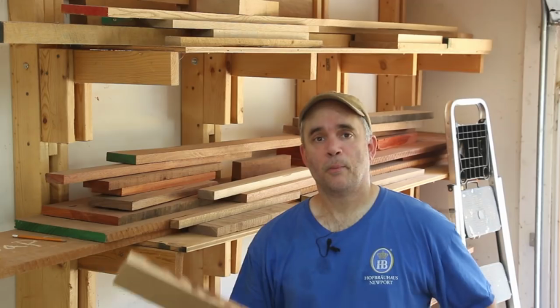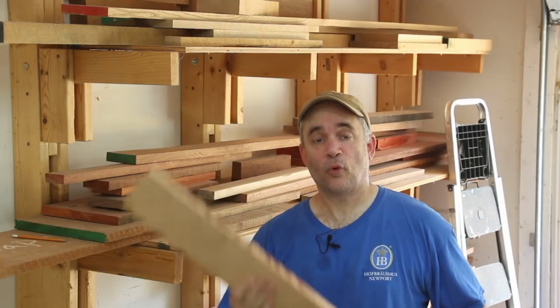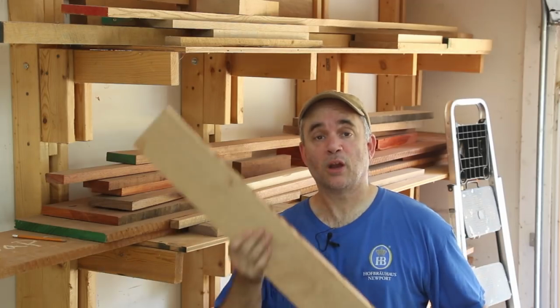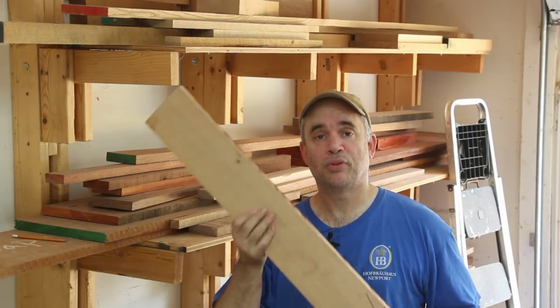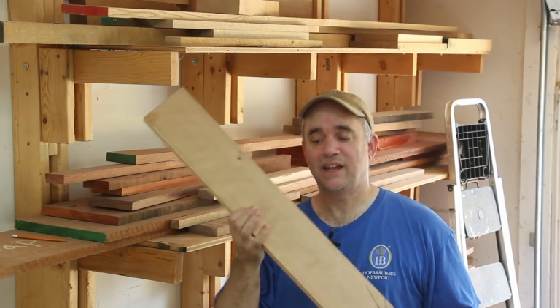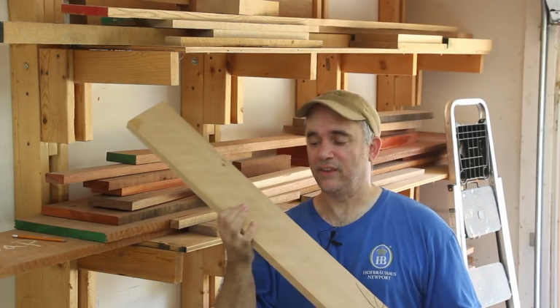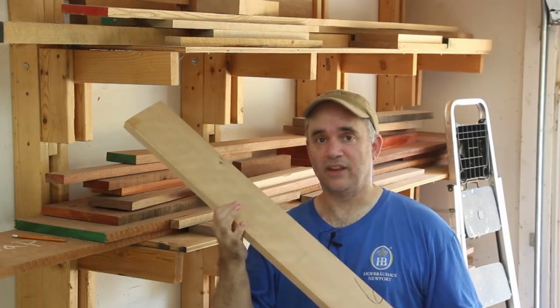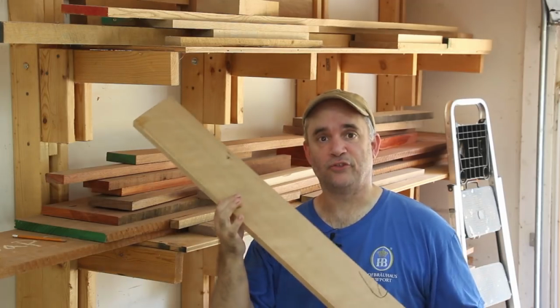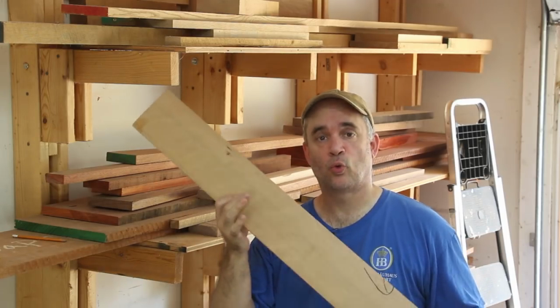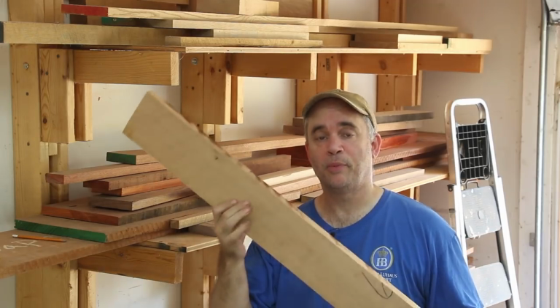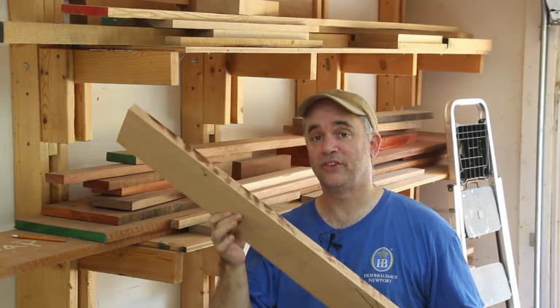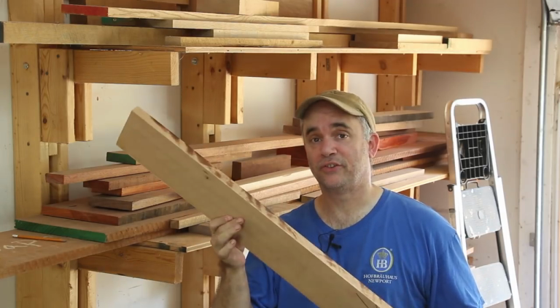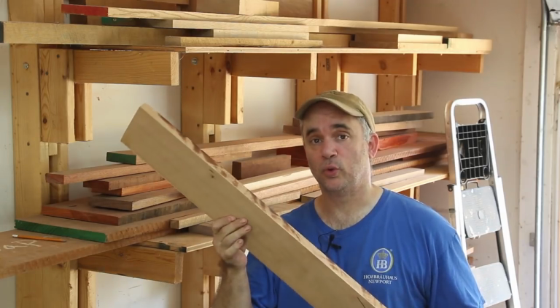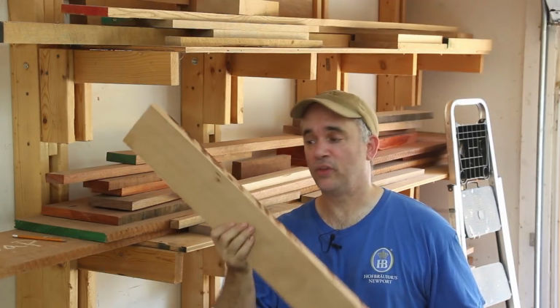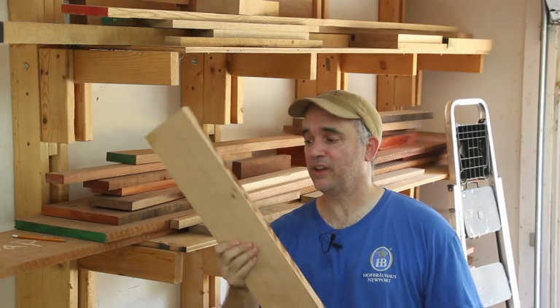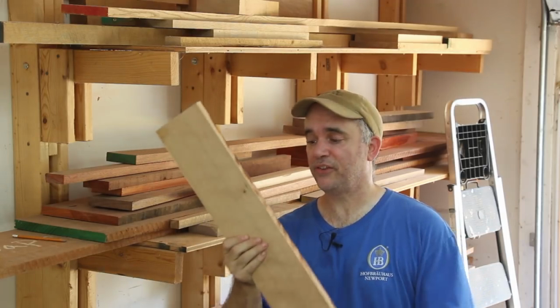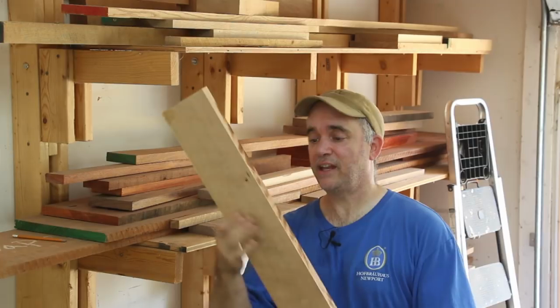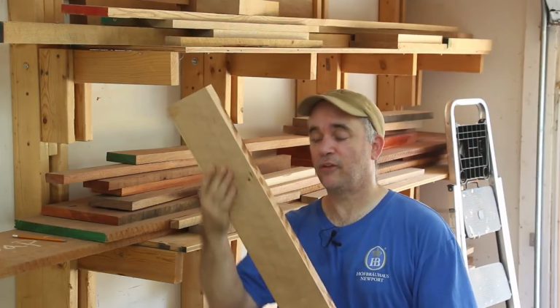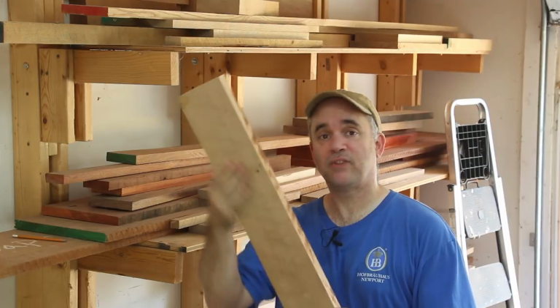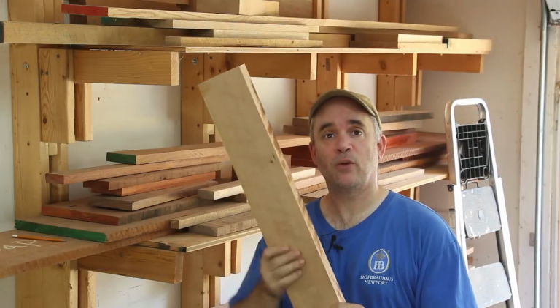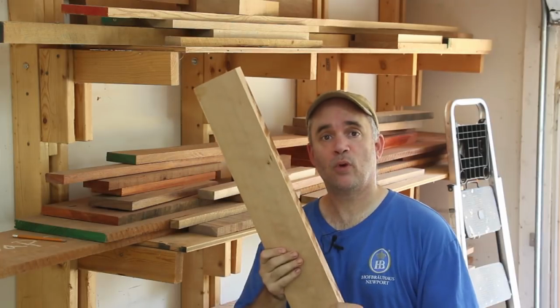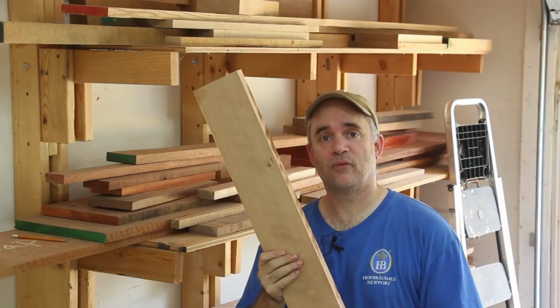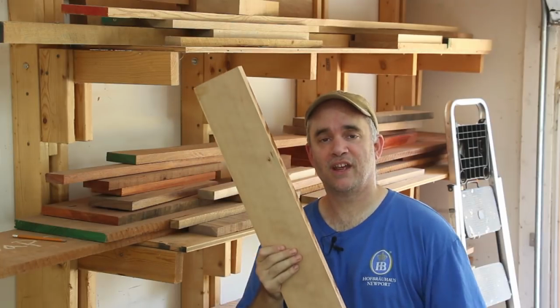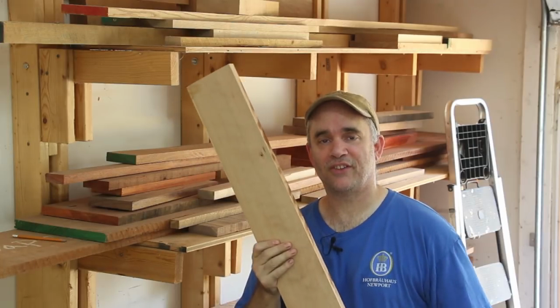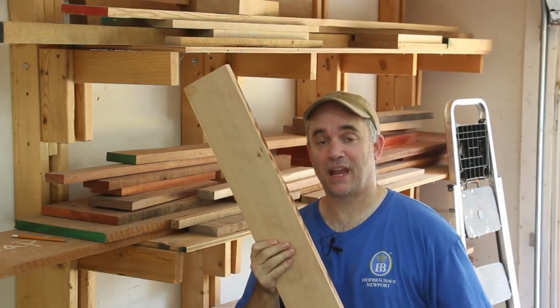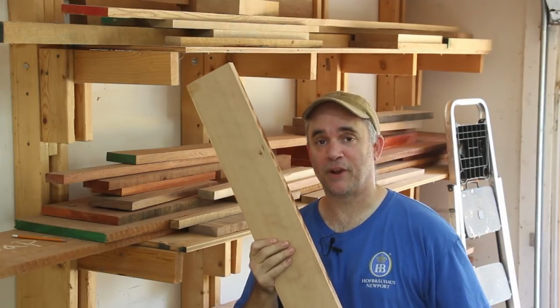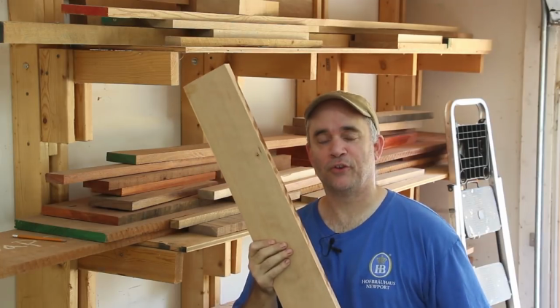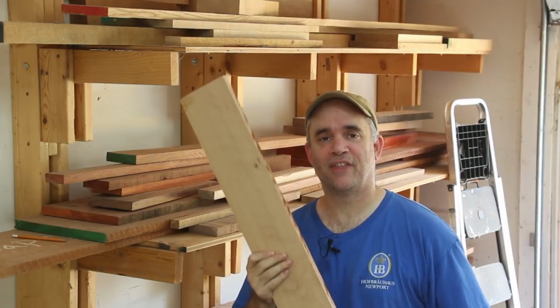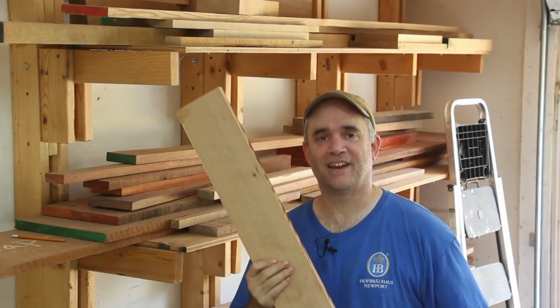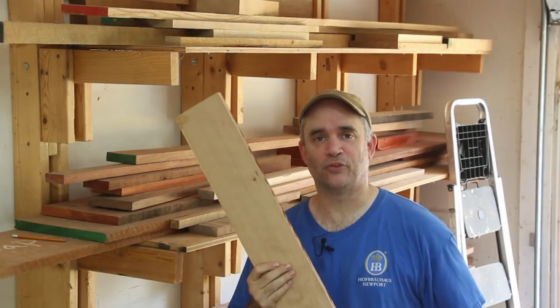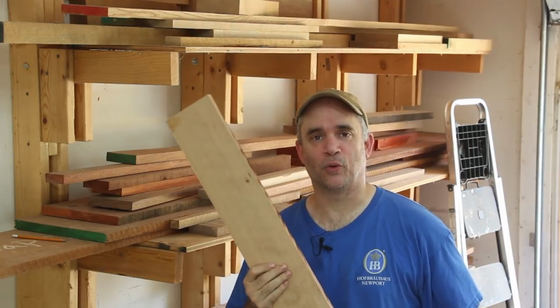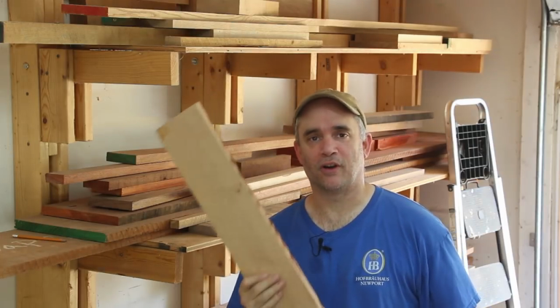Before I can plane these drawer pieces to thickness, I need to flatten one face and I'm going to do that at the jointer.